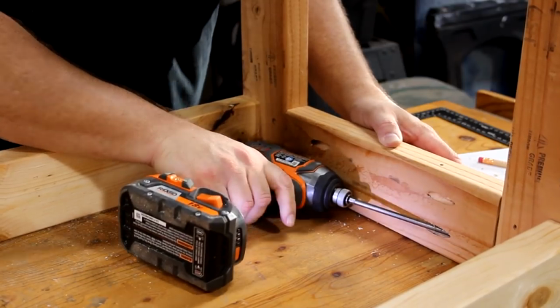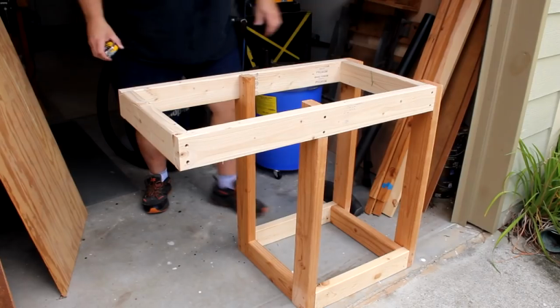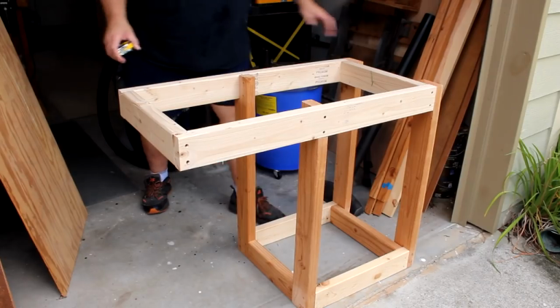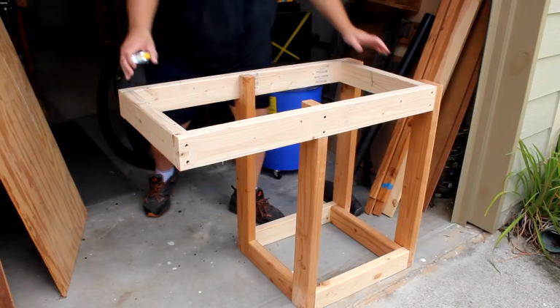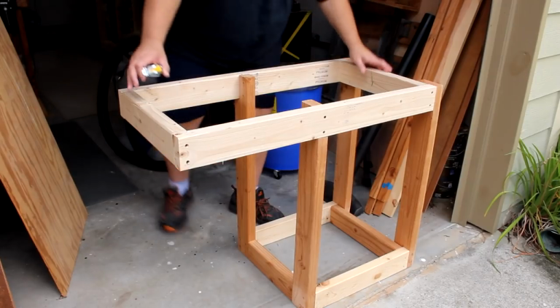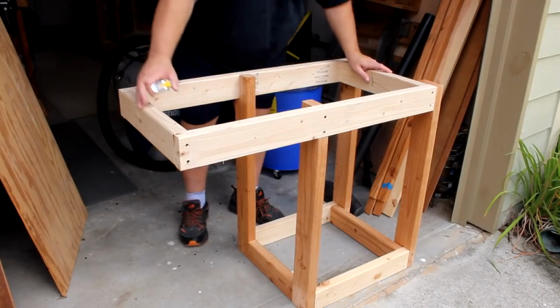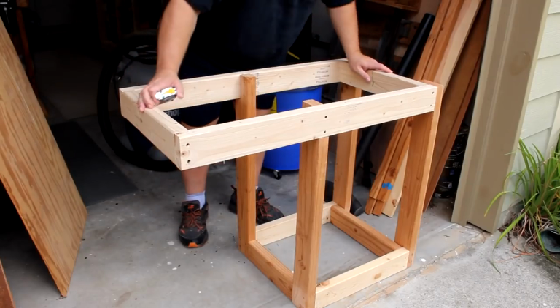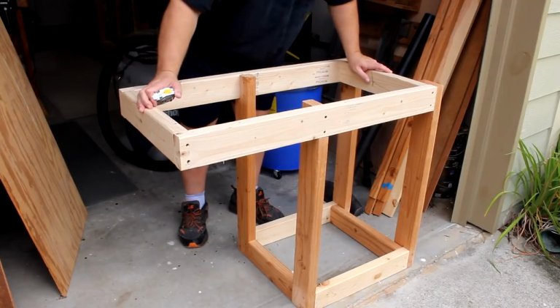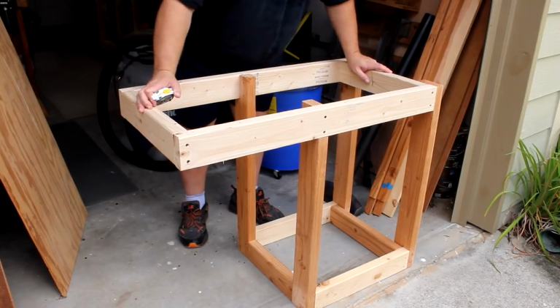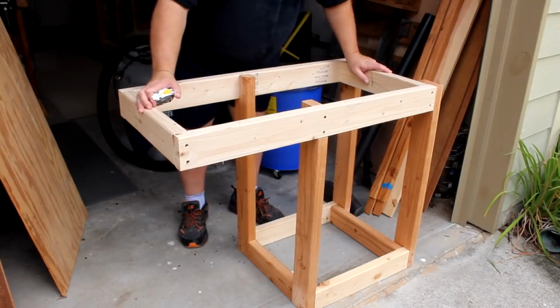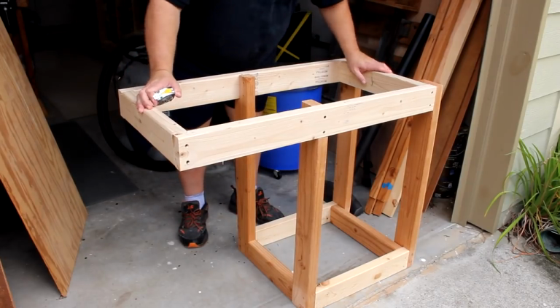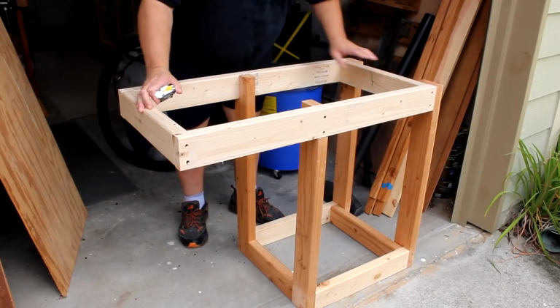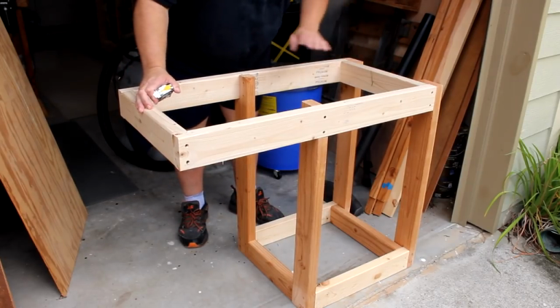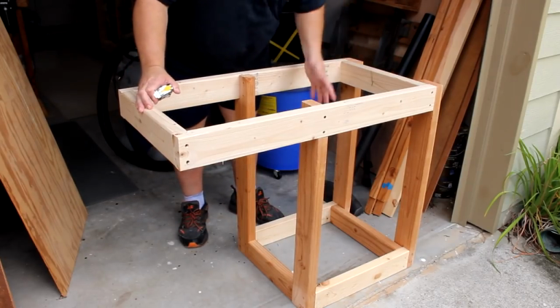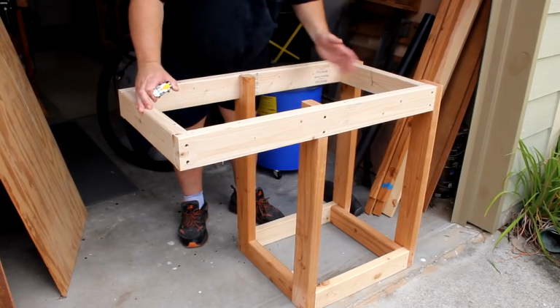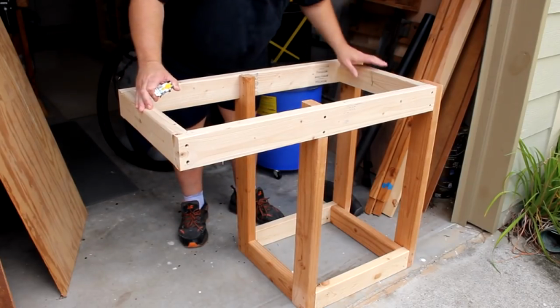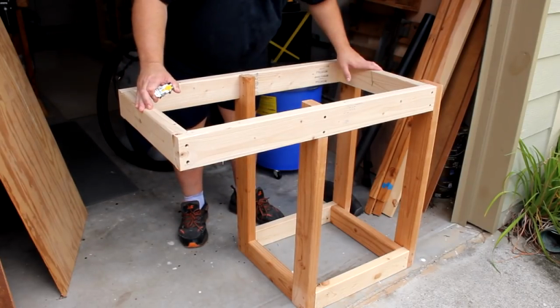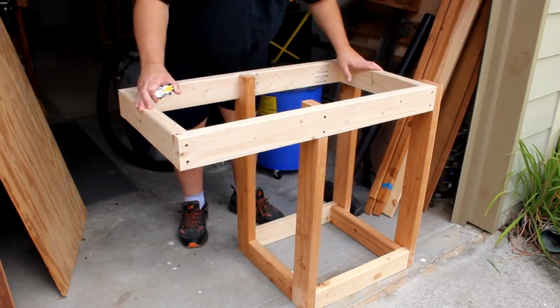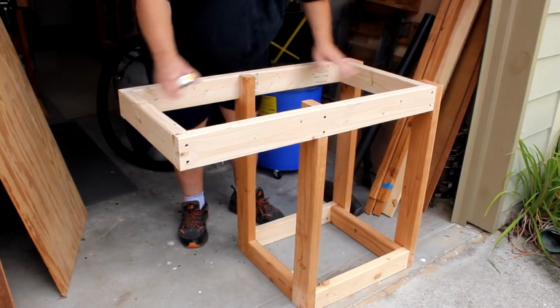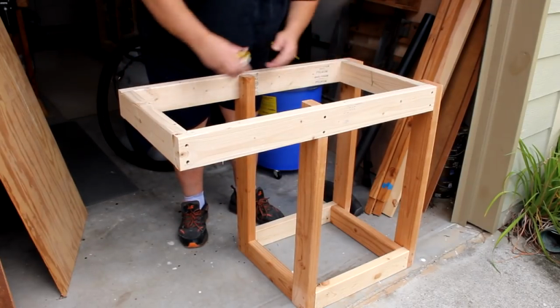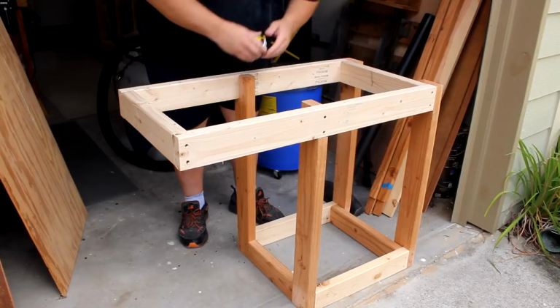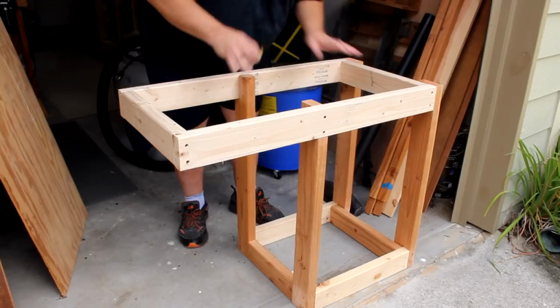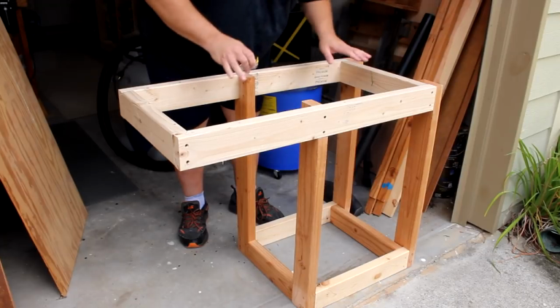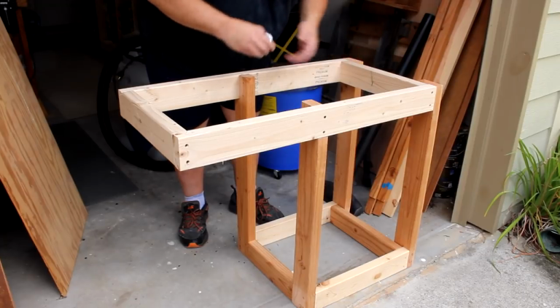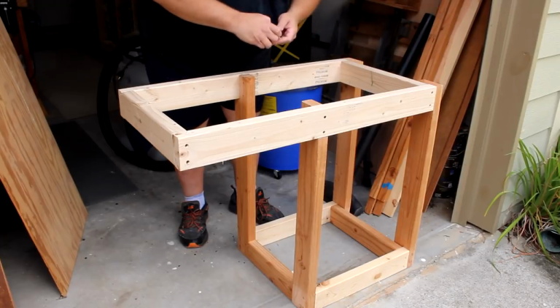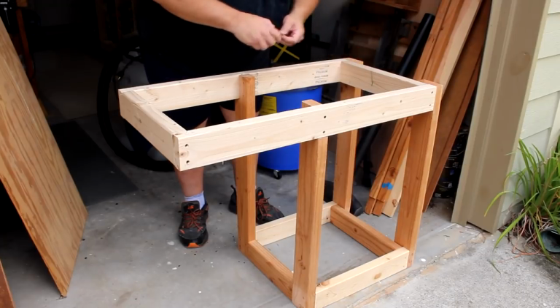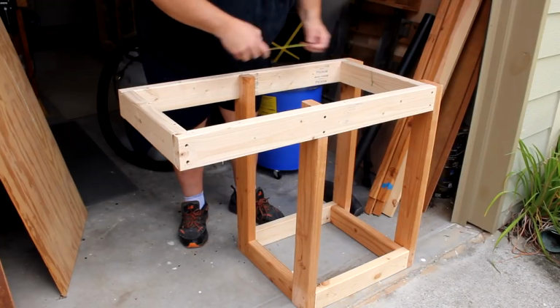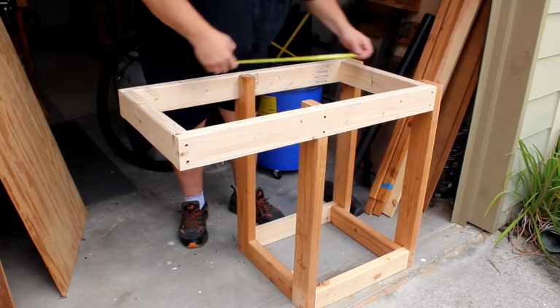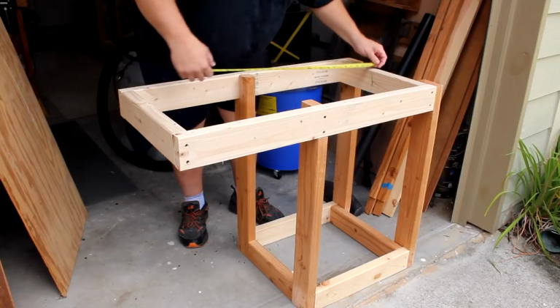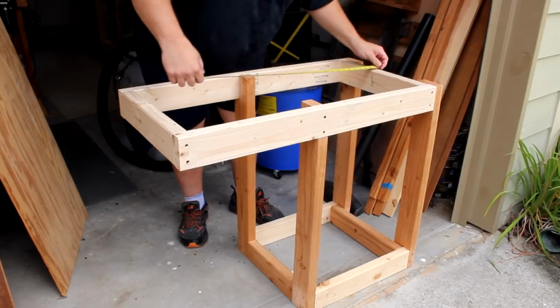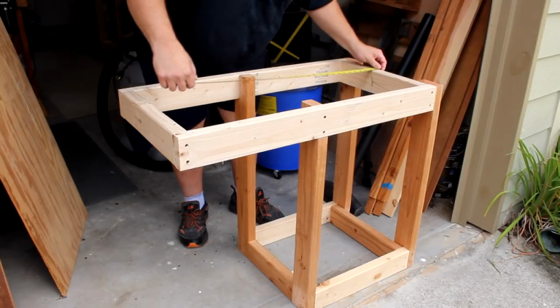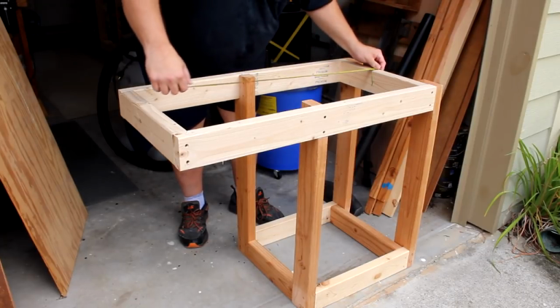Alright, I've got the frame together and I flipped it upside down so I can measure and cut a plywood bottom.